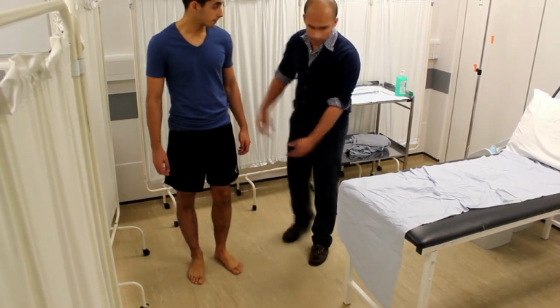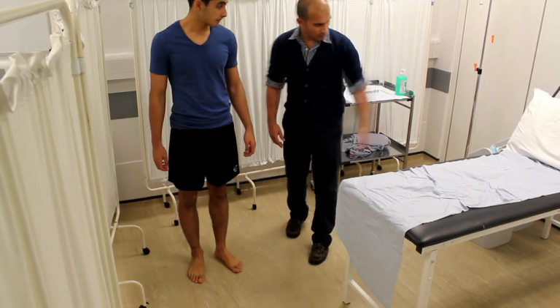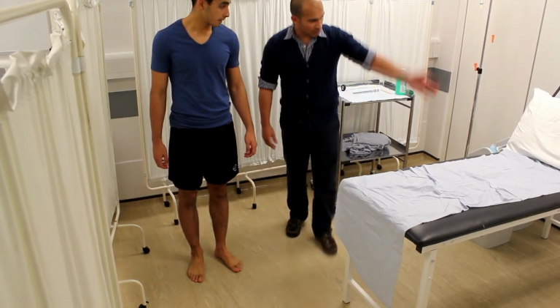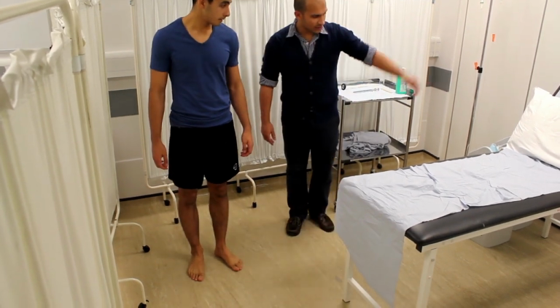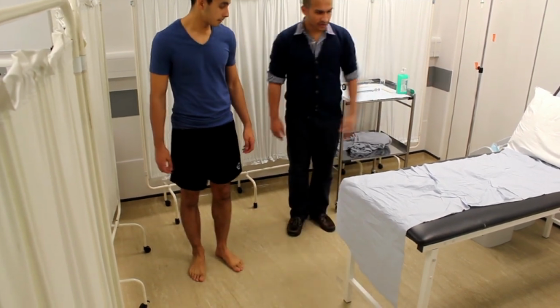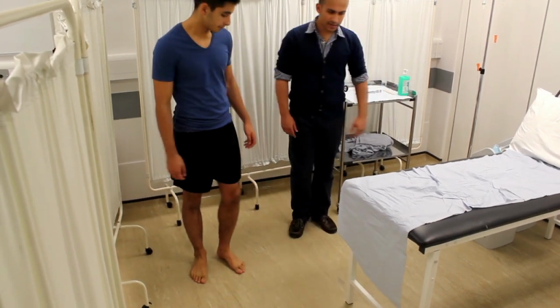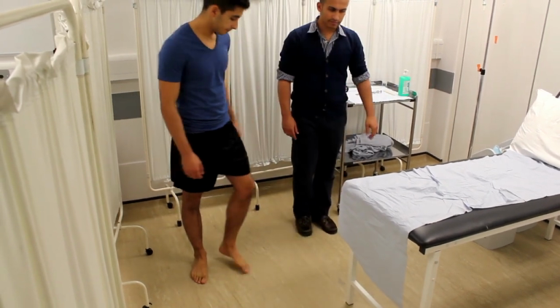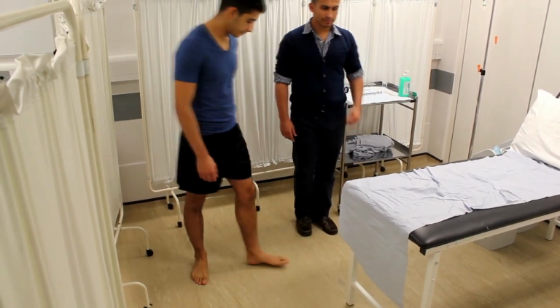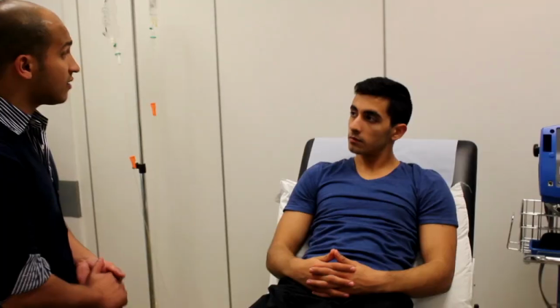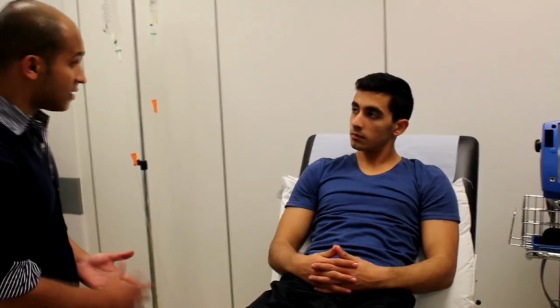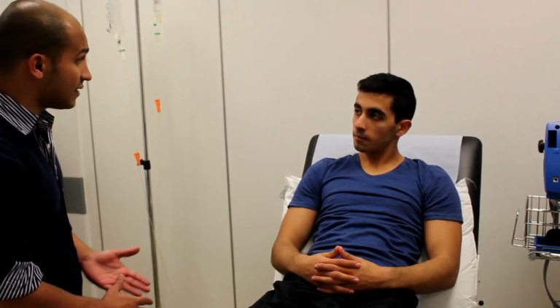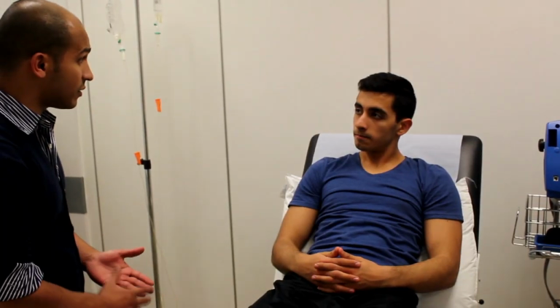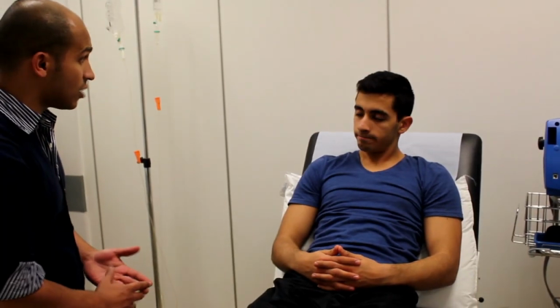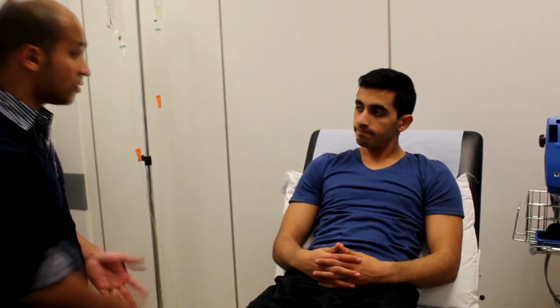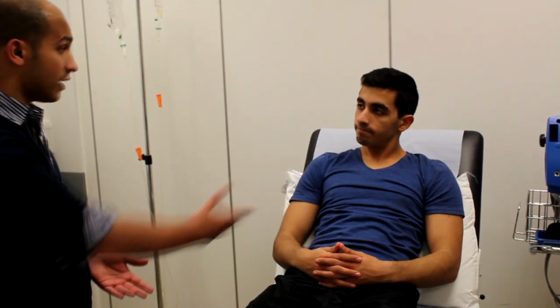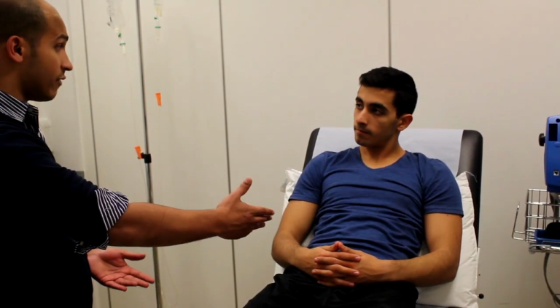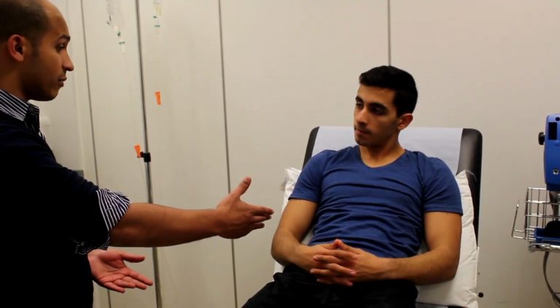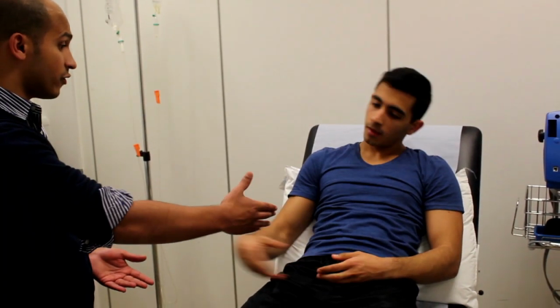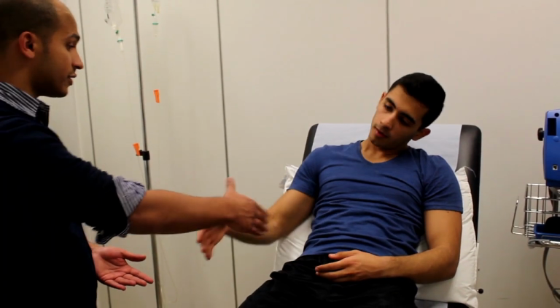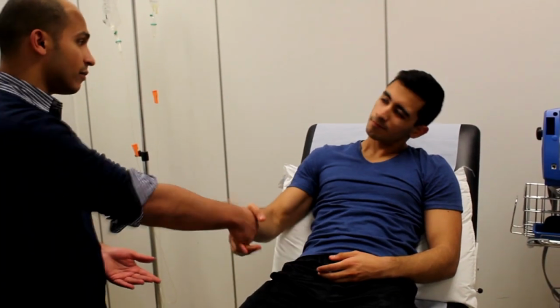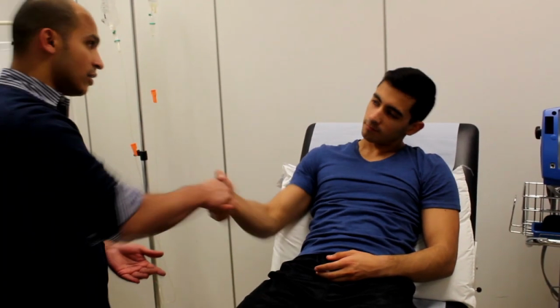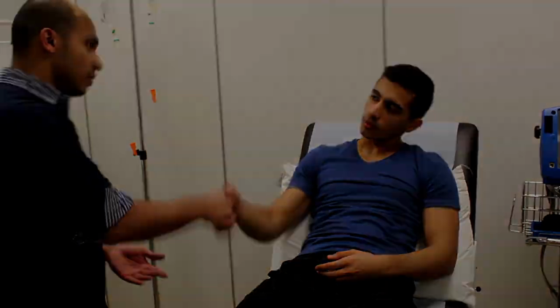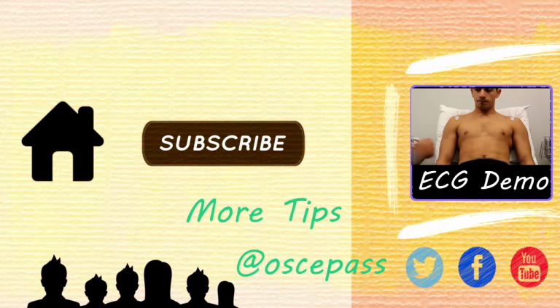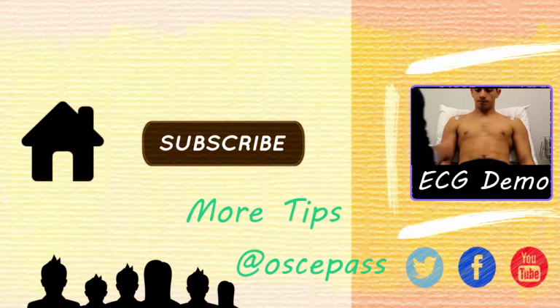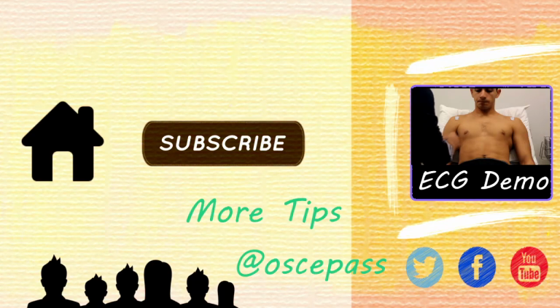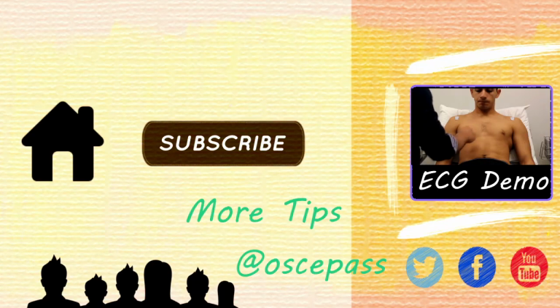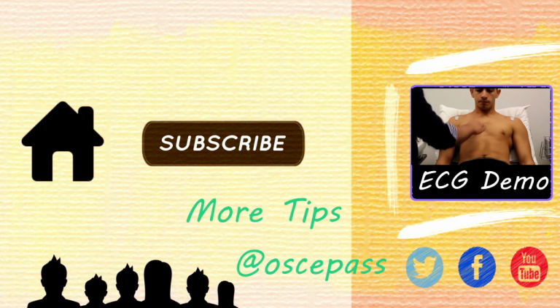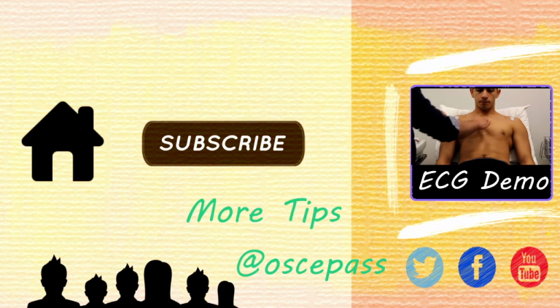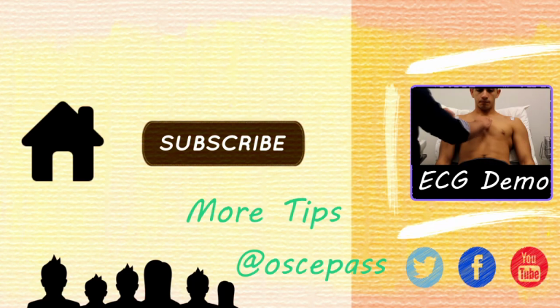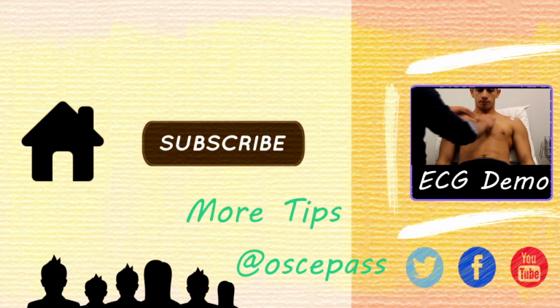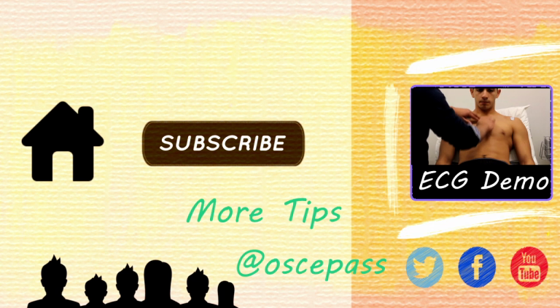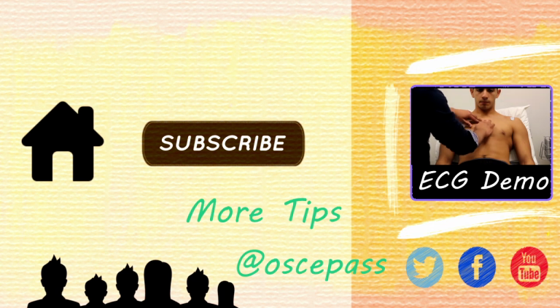If you'd like to take a seat. That's the end of the examination. Thank you very much for your time. Thank you.